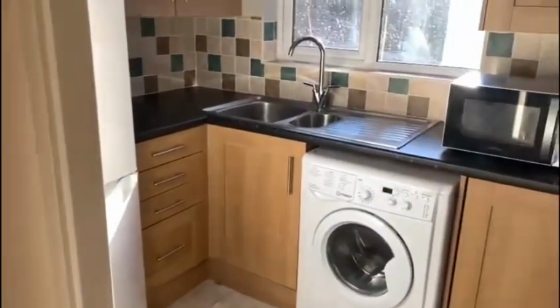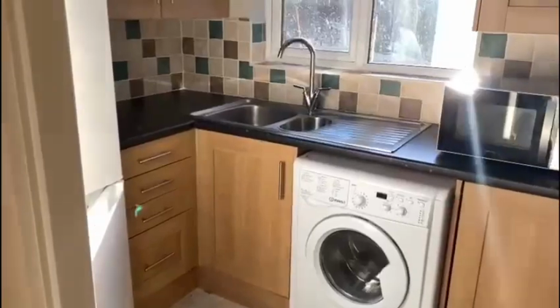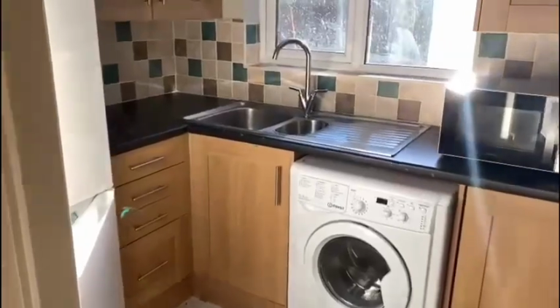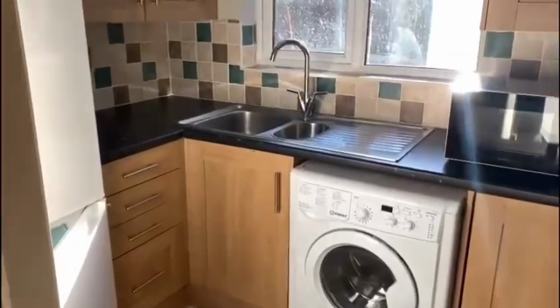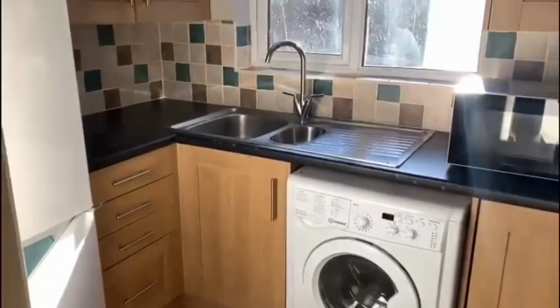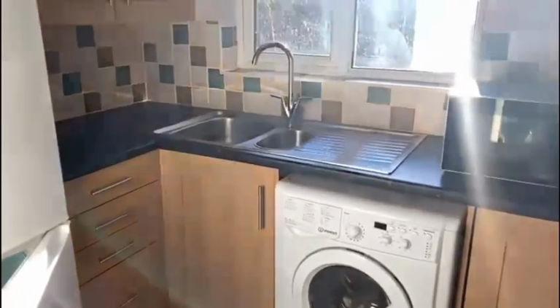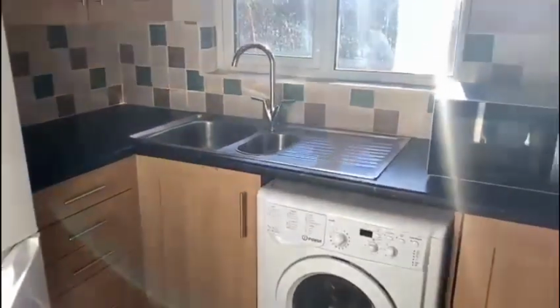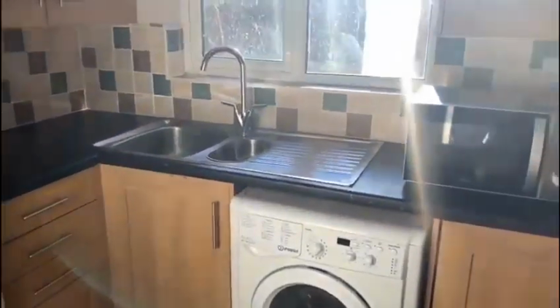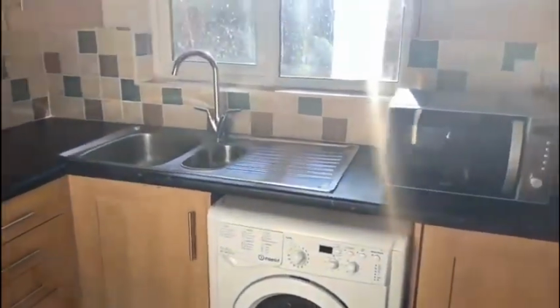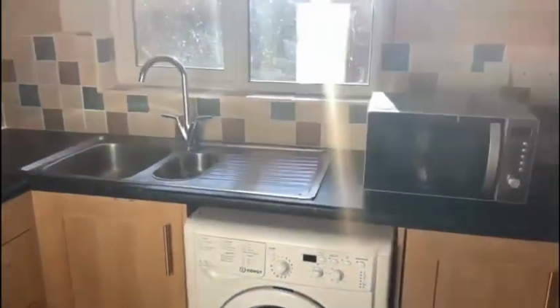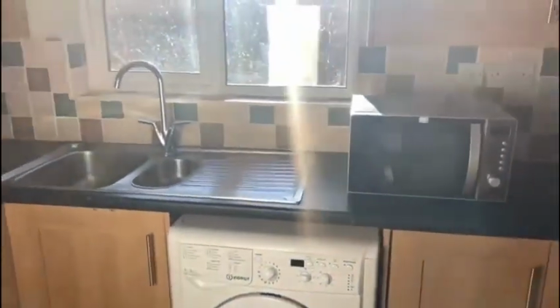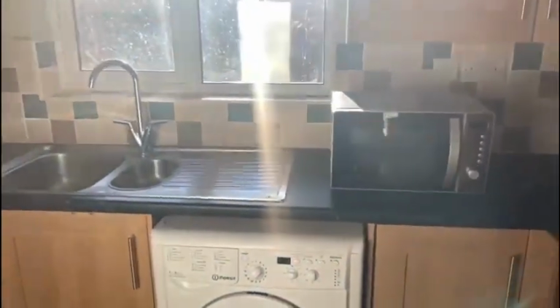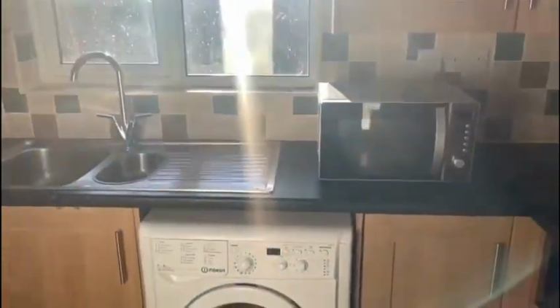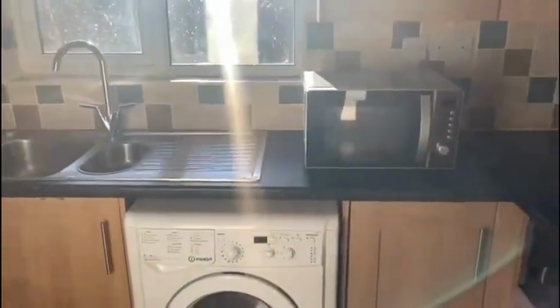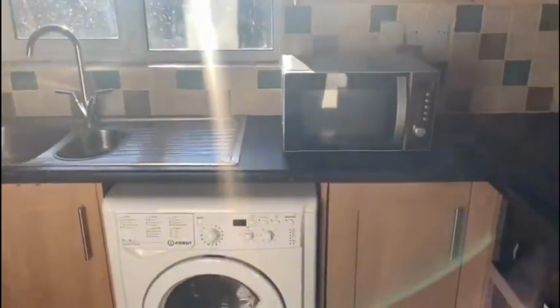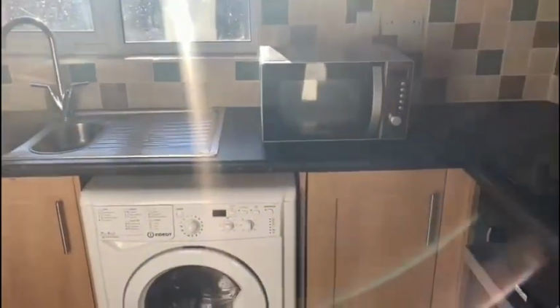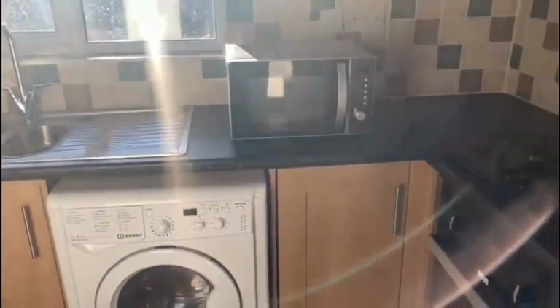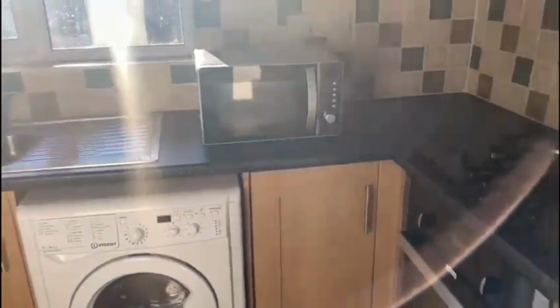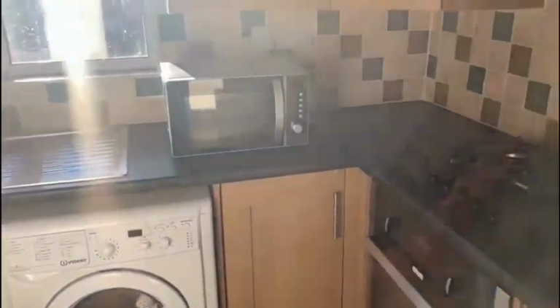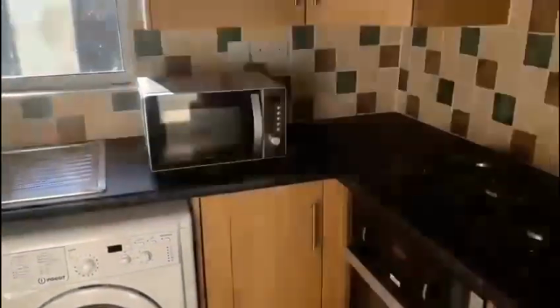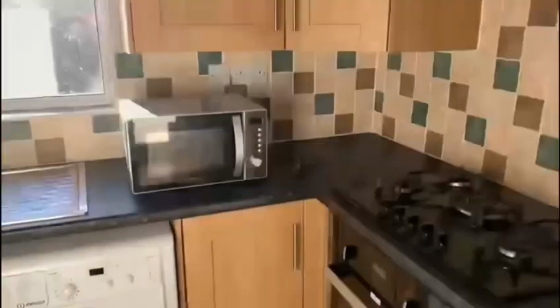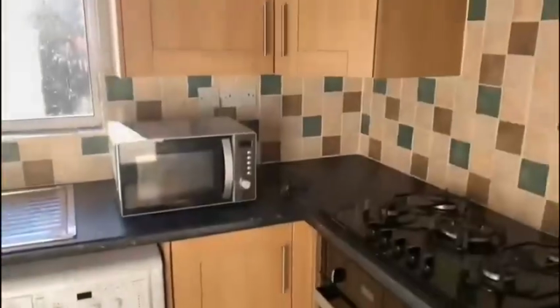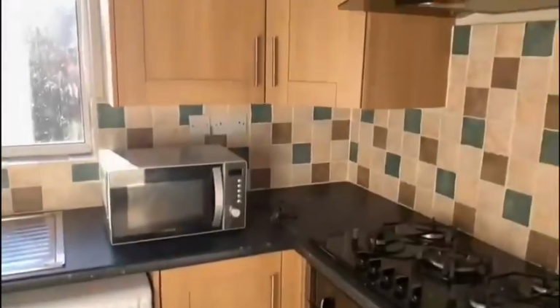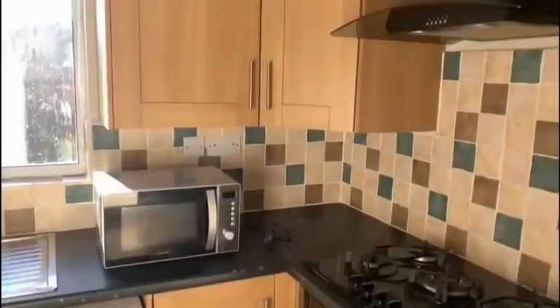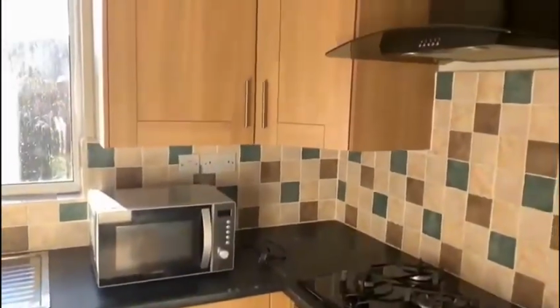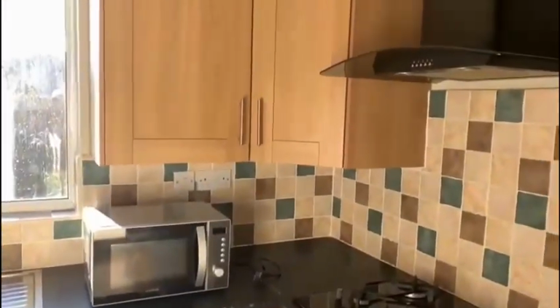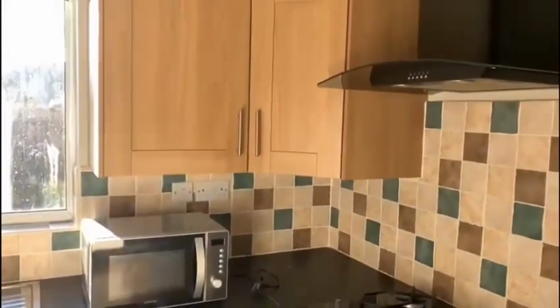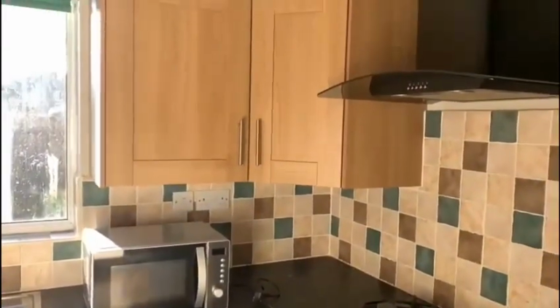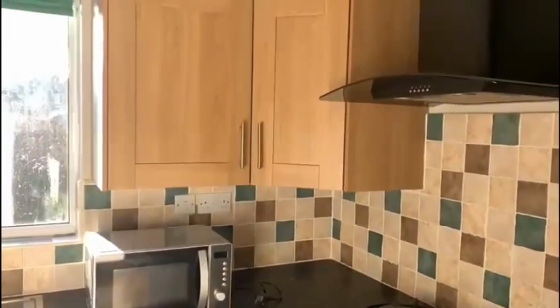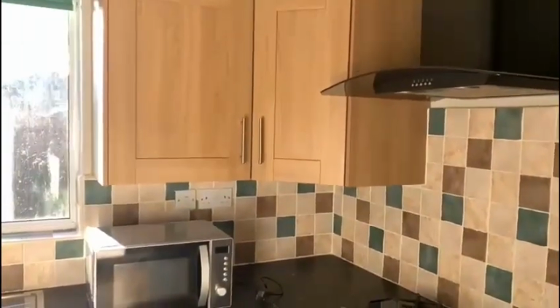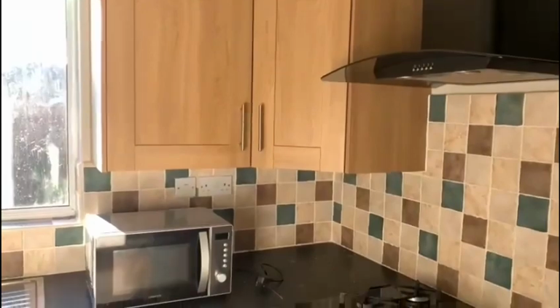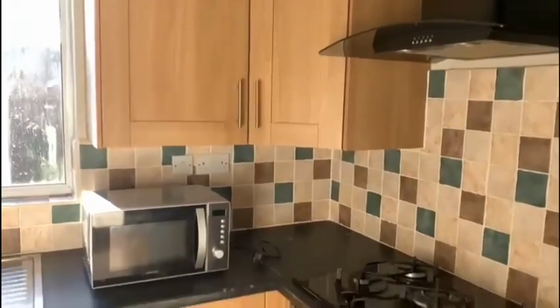Off the living room is a good sized kitchen. This kitchen includes white goods and is also very modern.